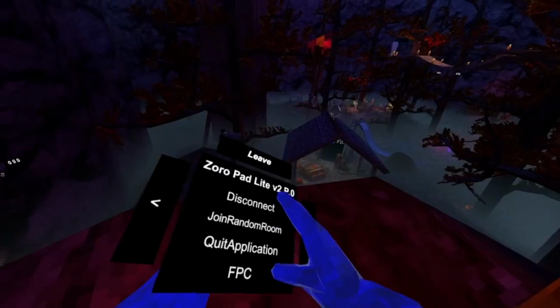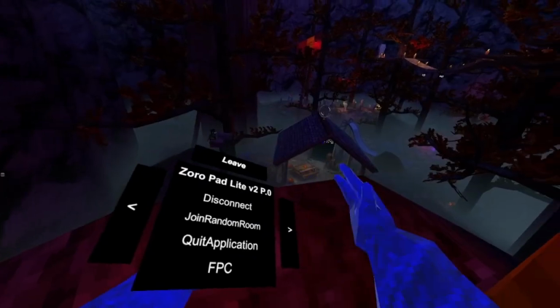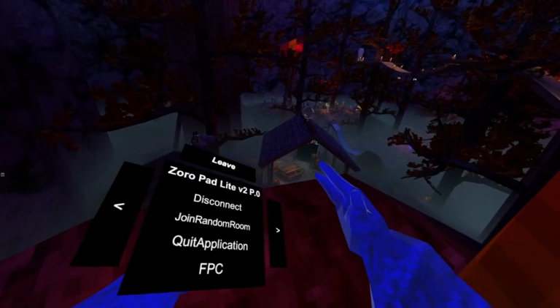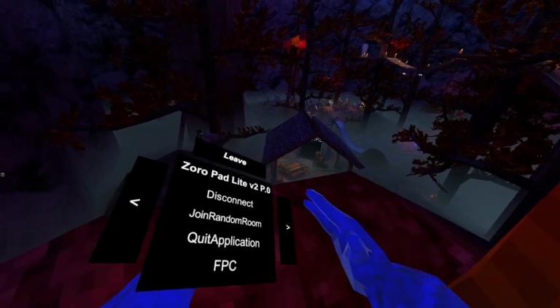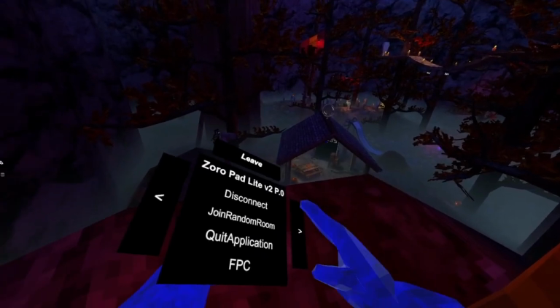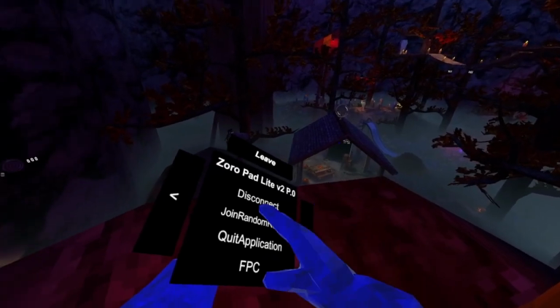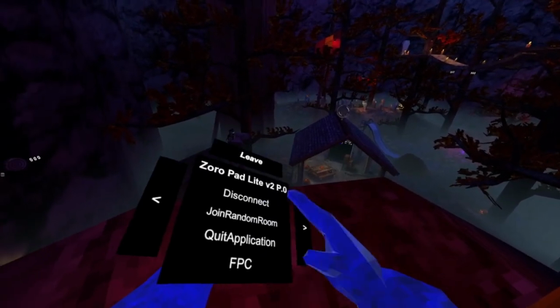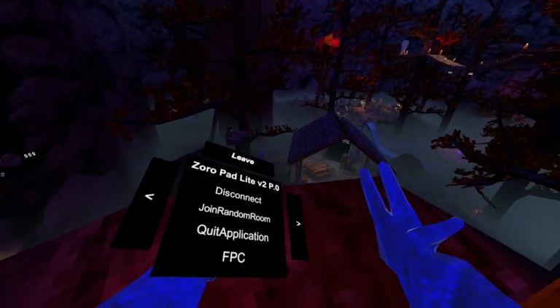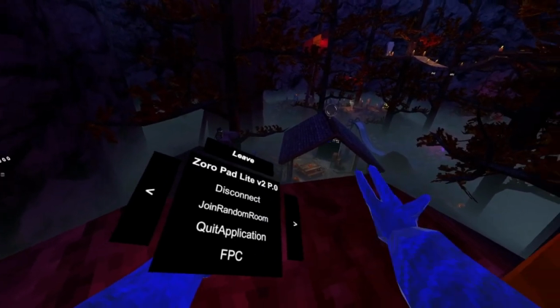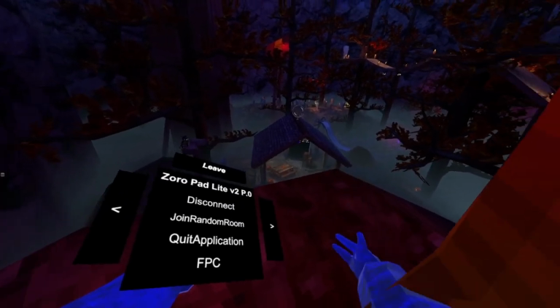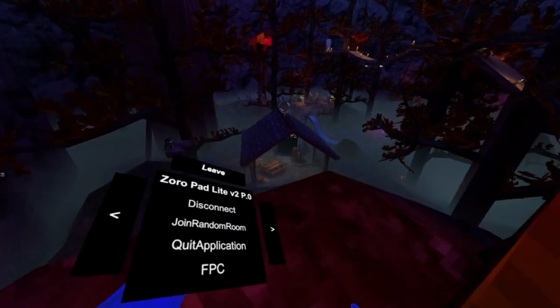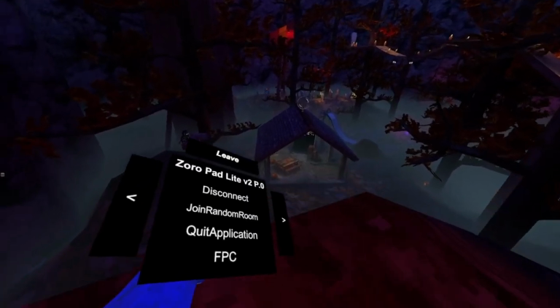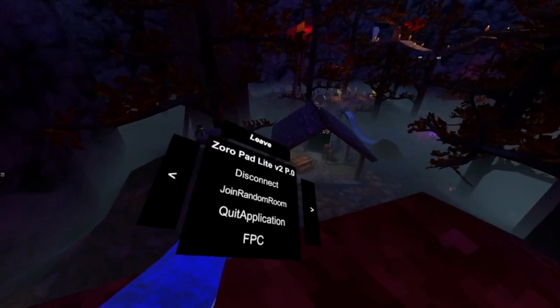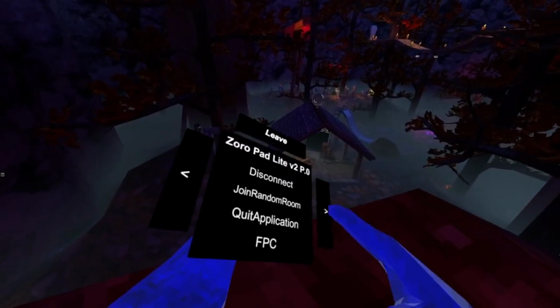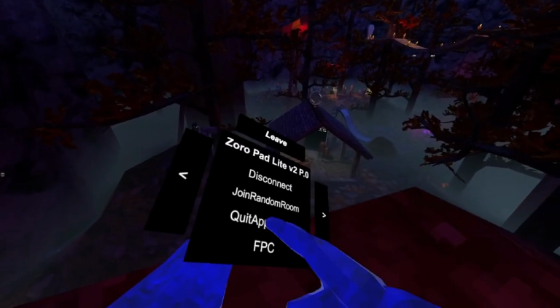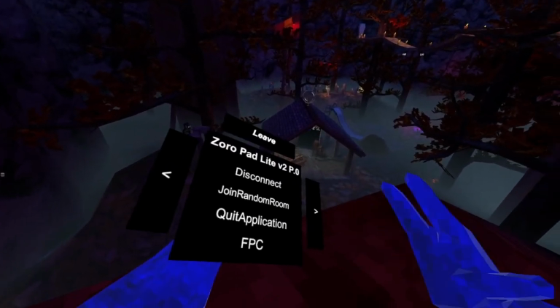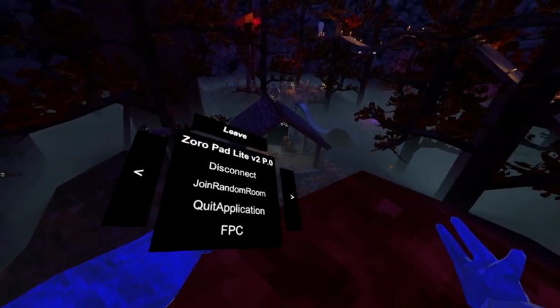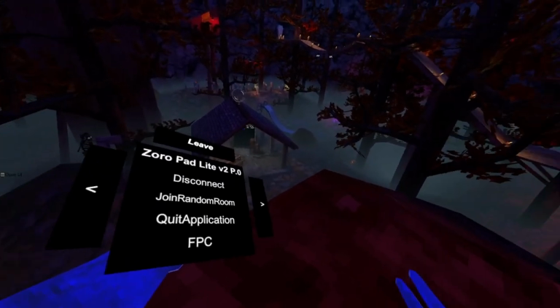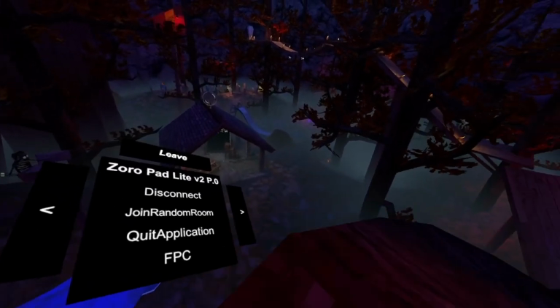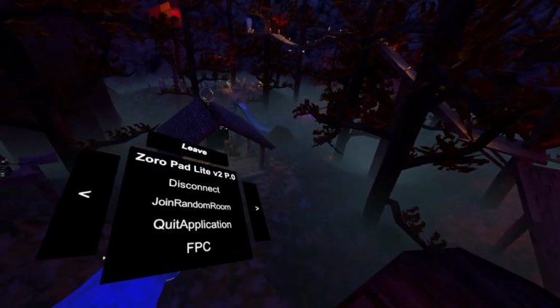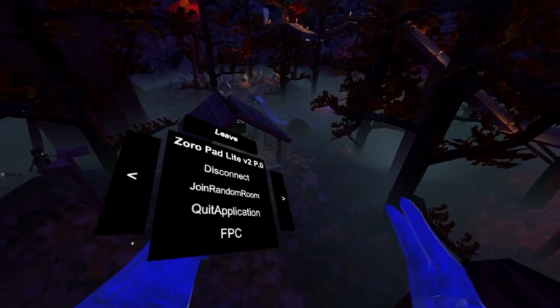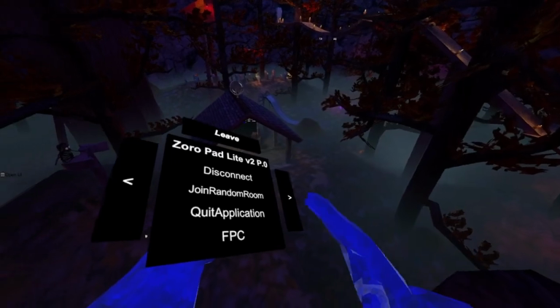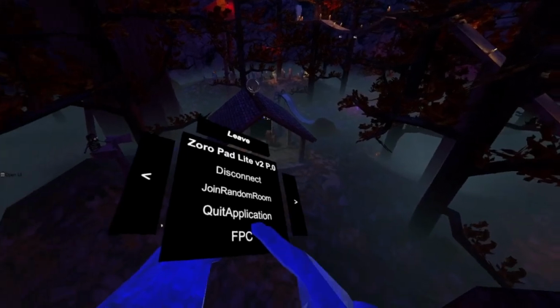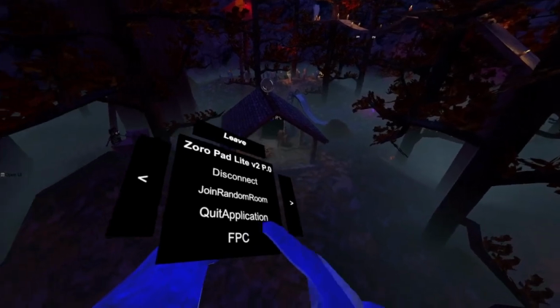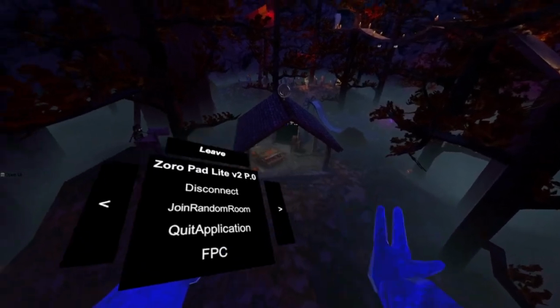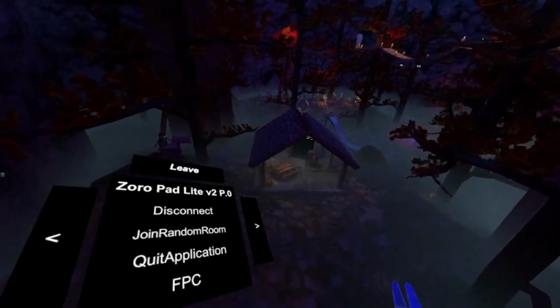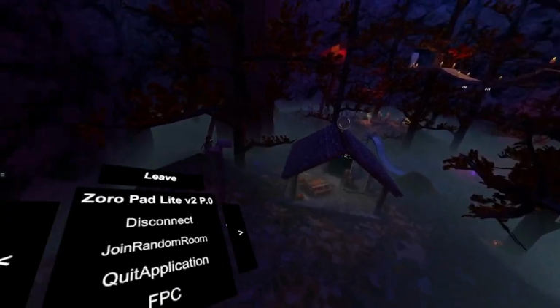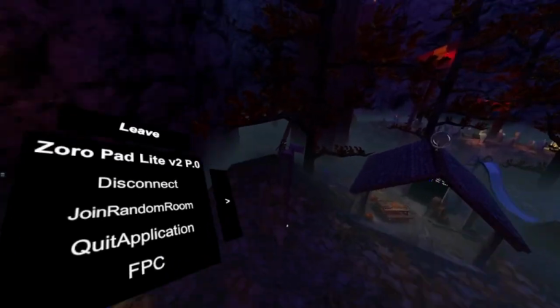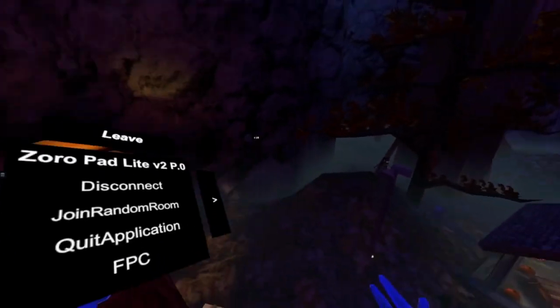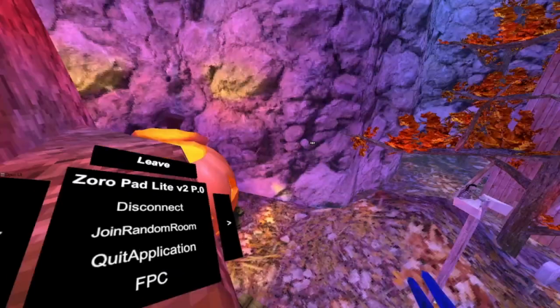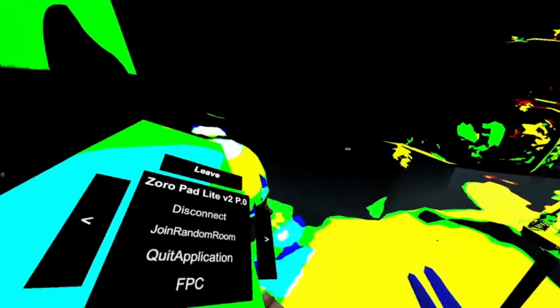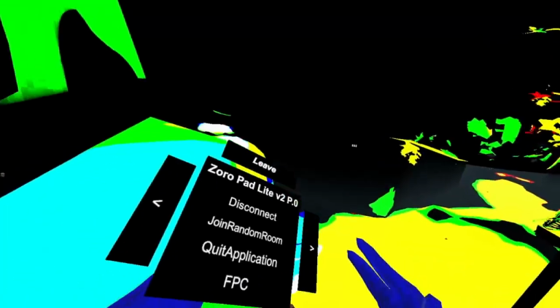Disconnect — or disconnect if drone random, it will drone random. Quit the app, help quit the app. FPC — first person camera.